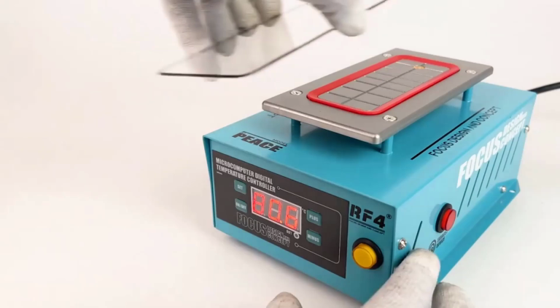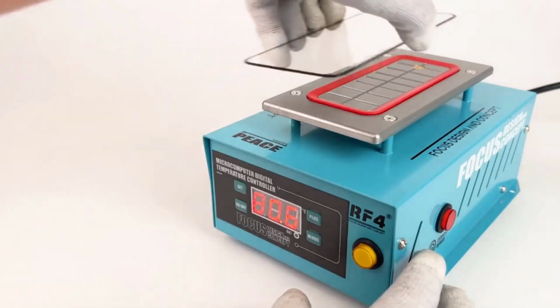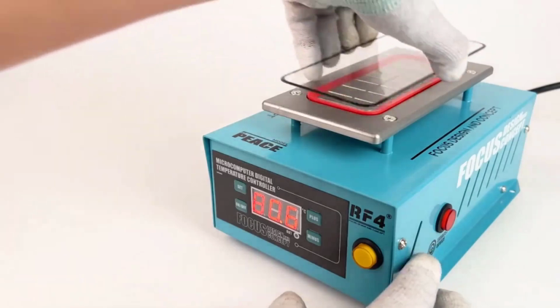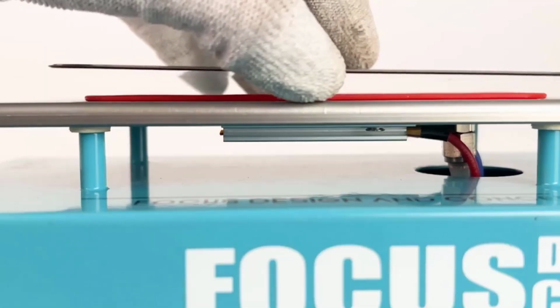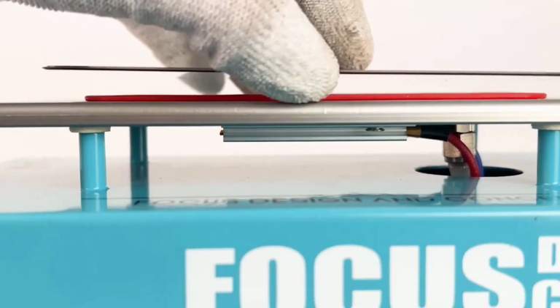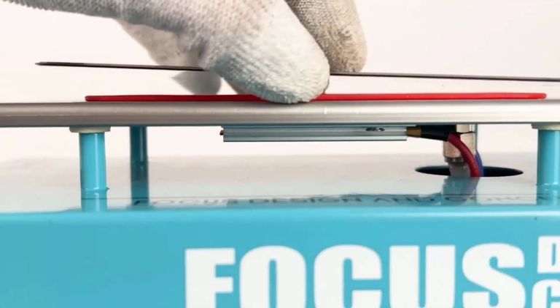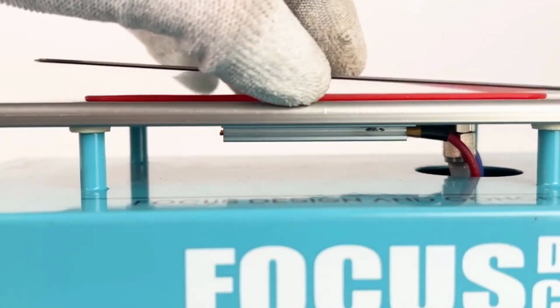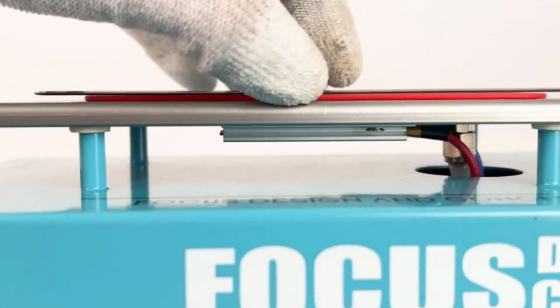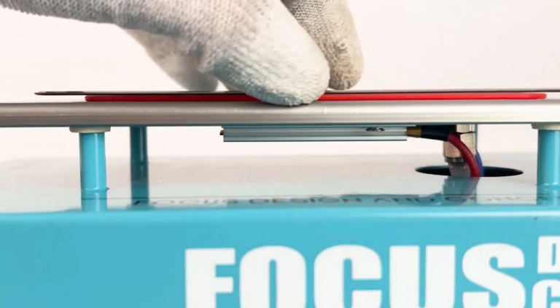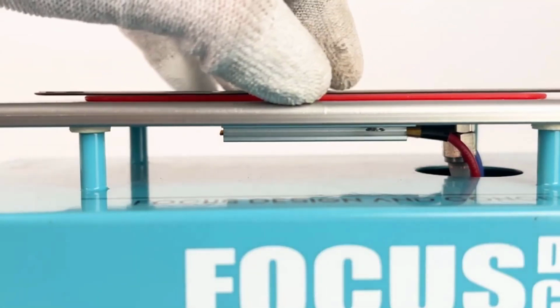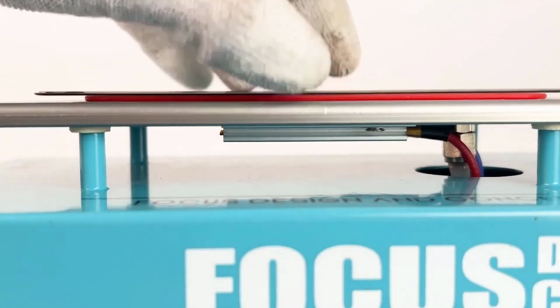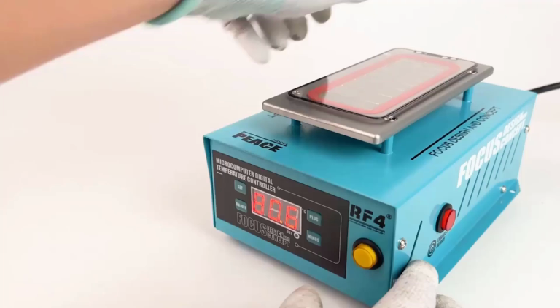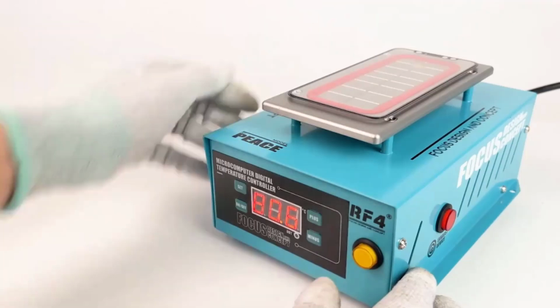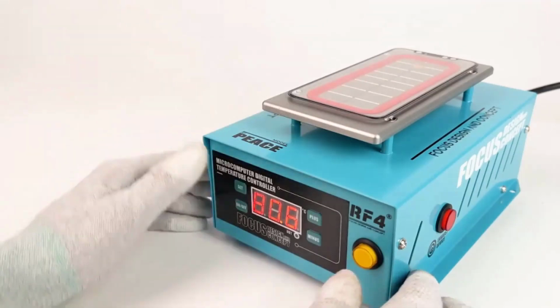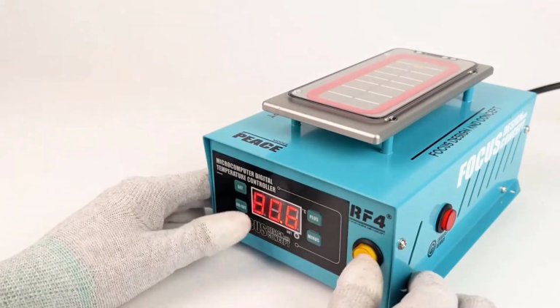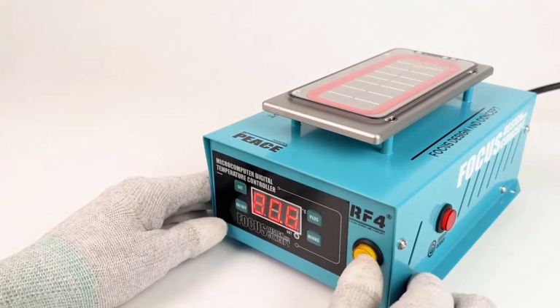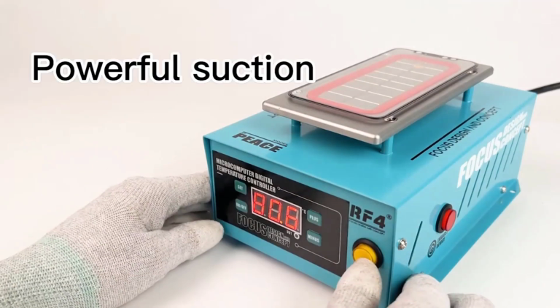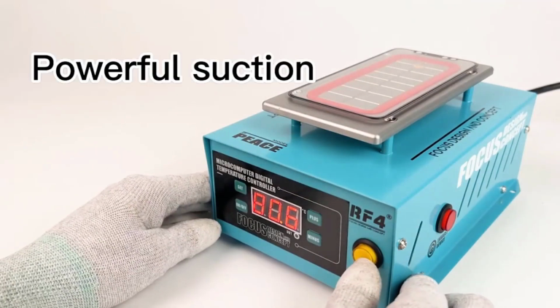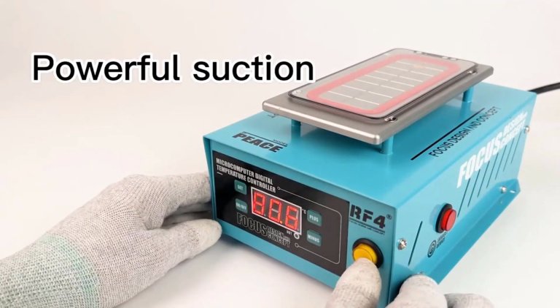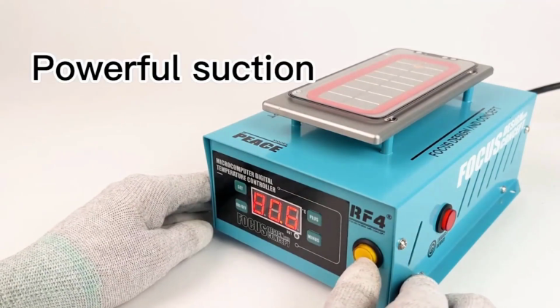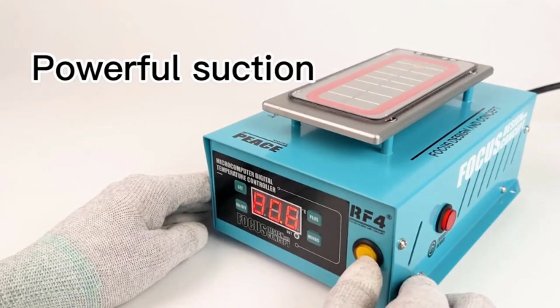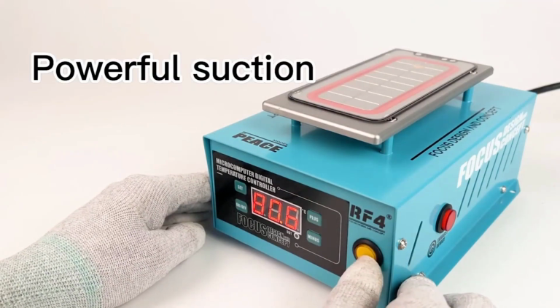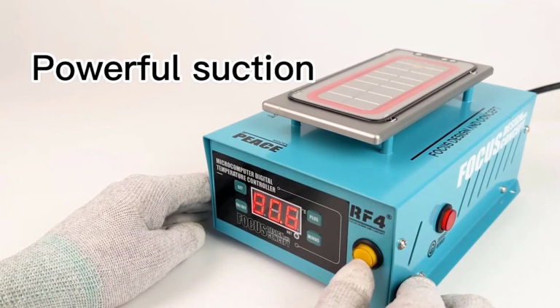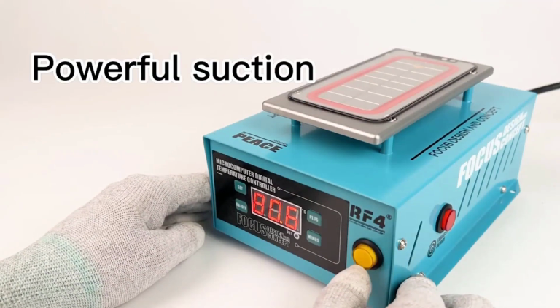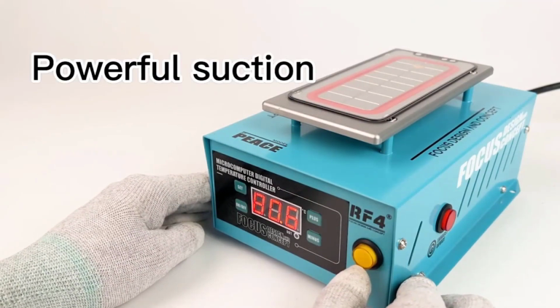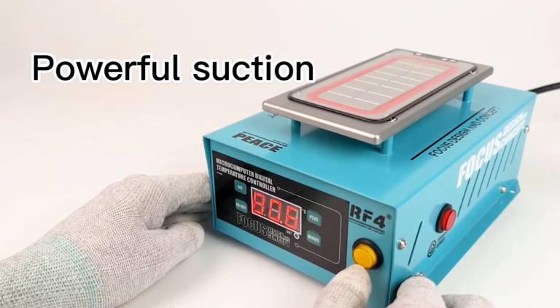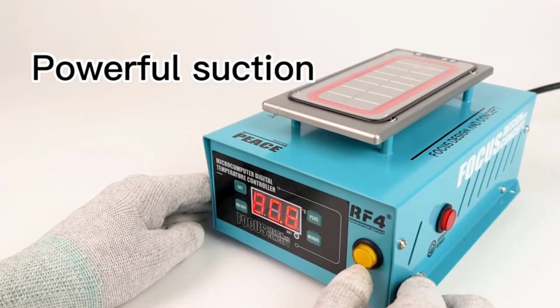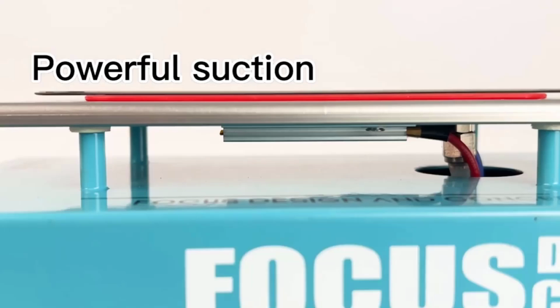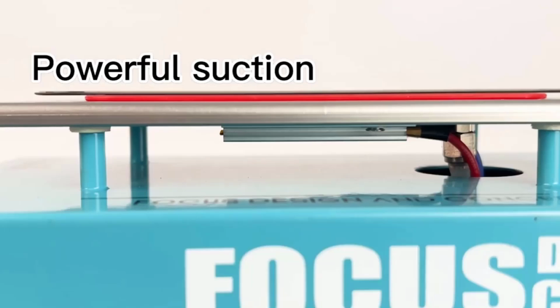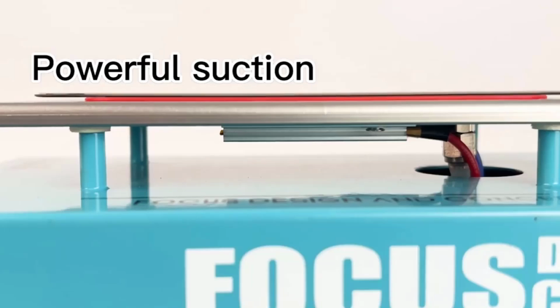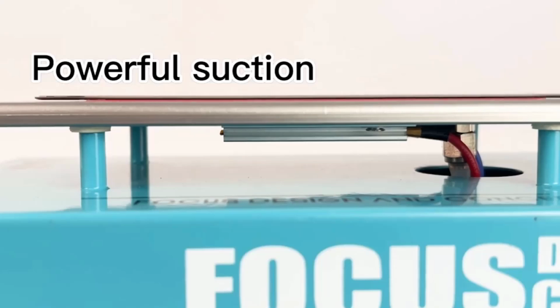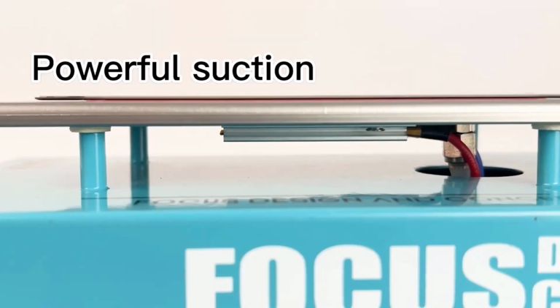Hi guys, today's video we are going to check out the 5 Best LCD Screen Separator Machines.